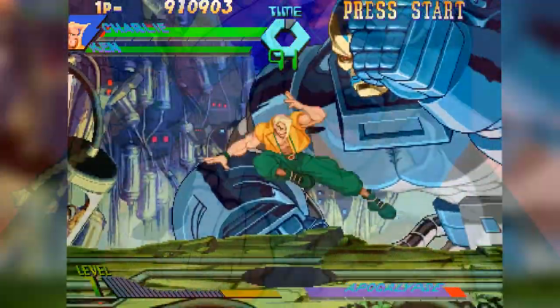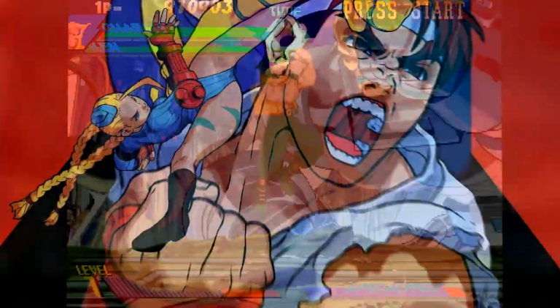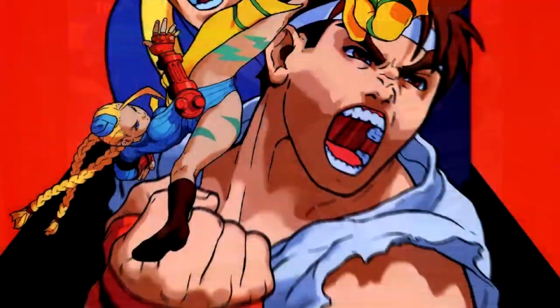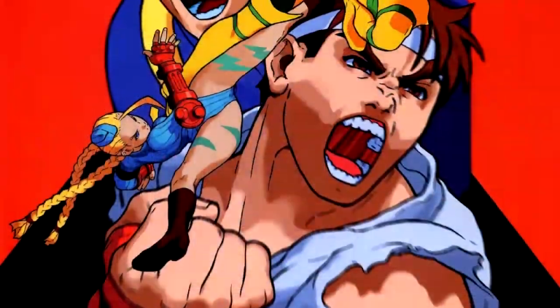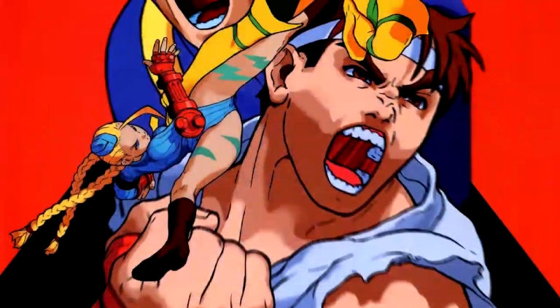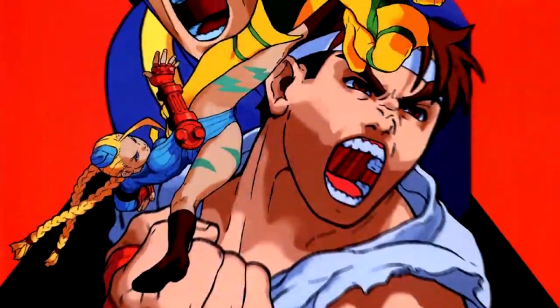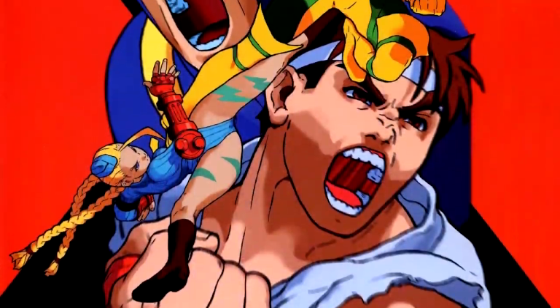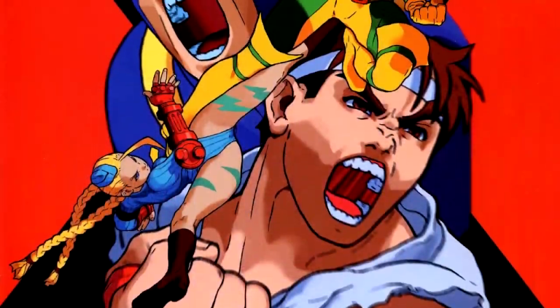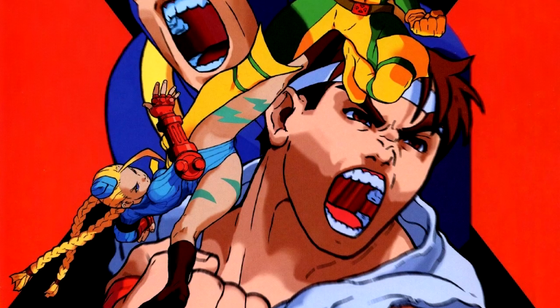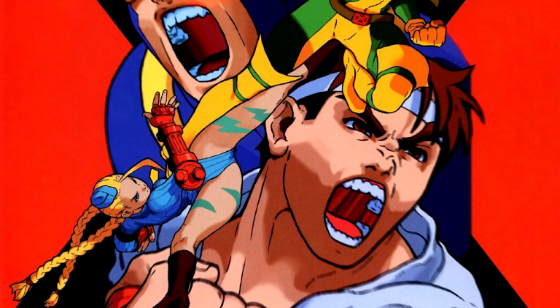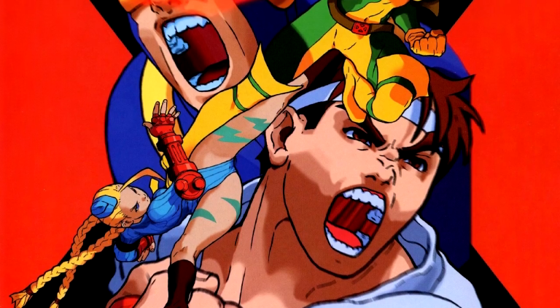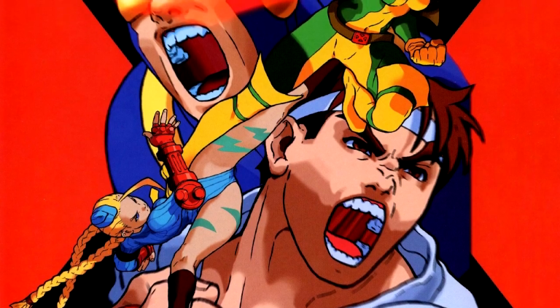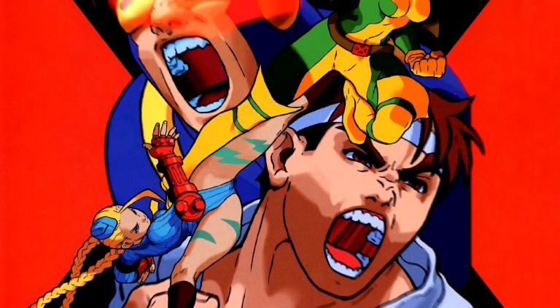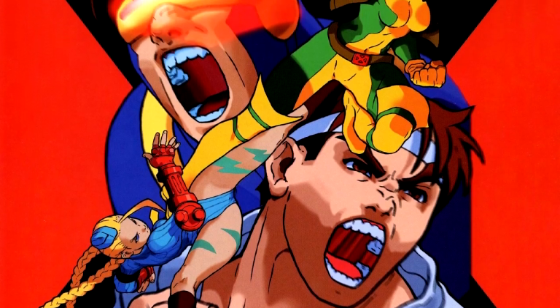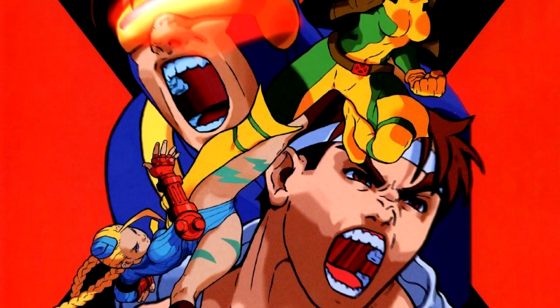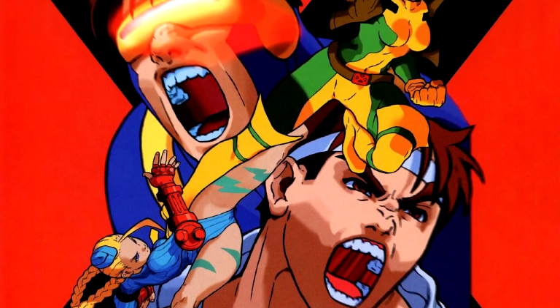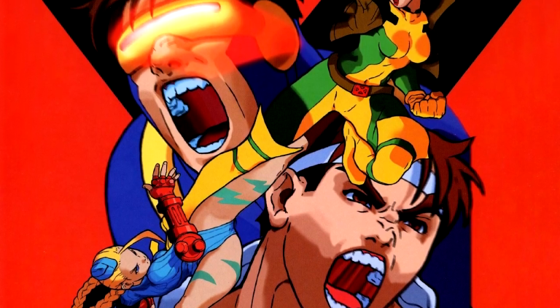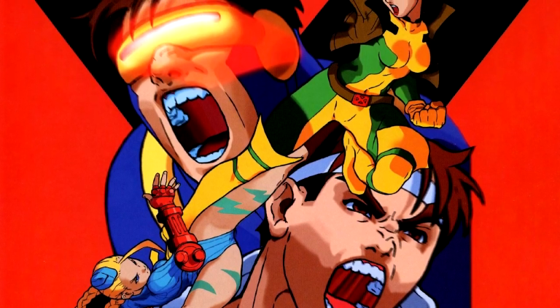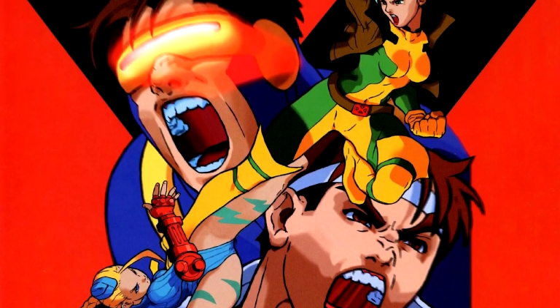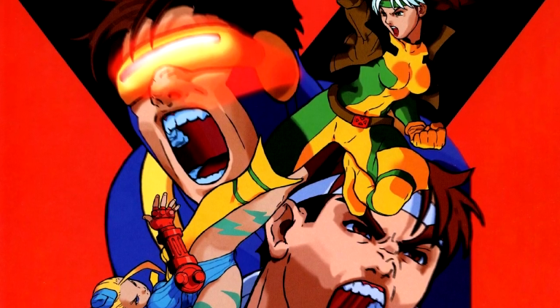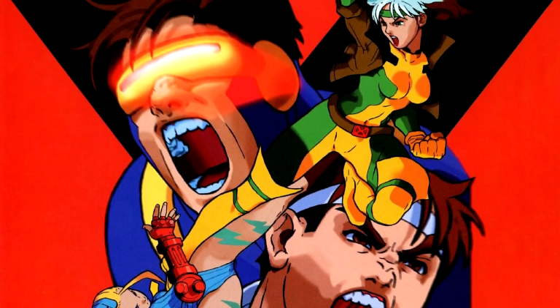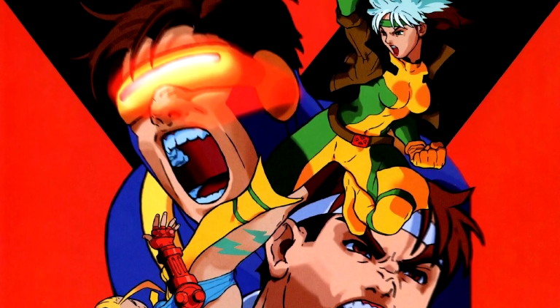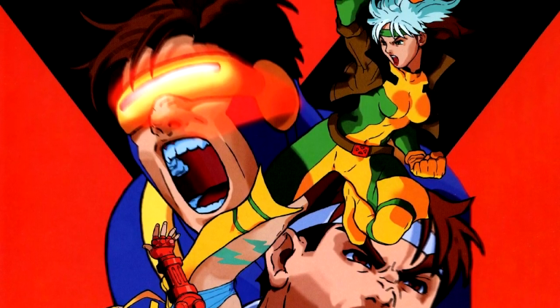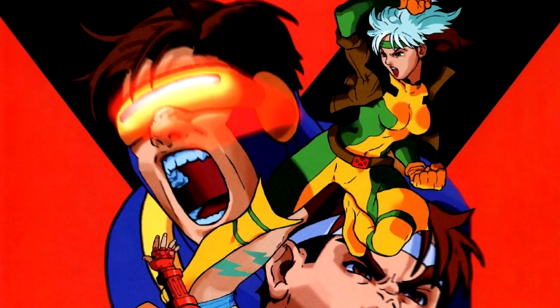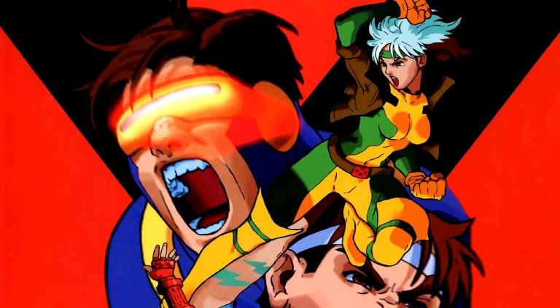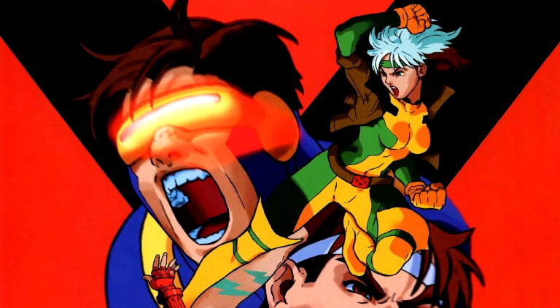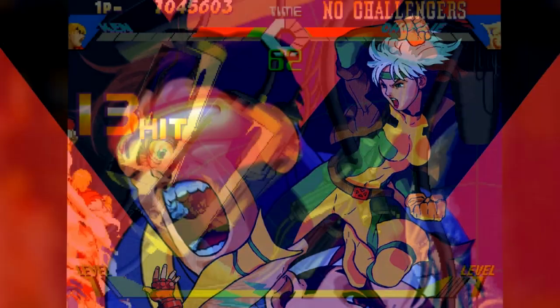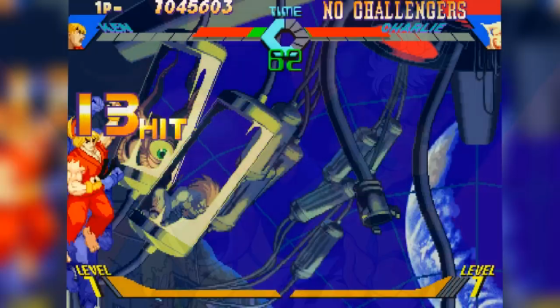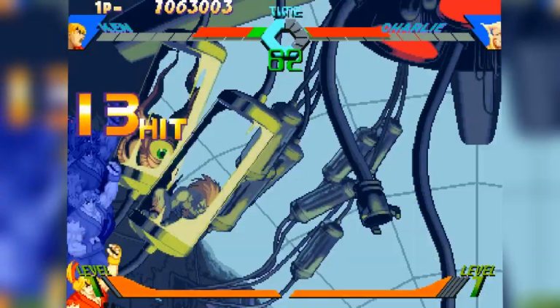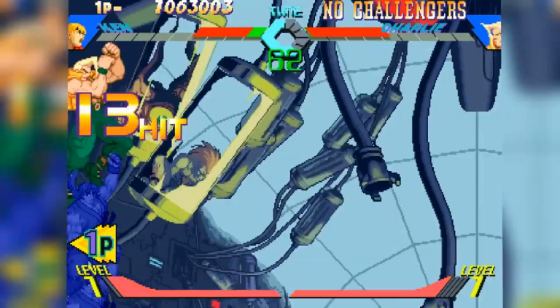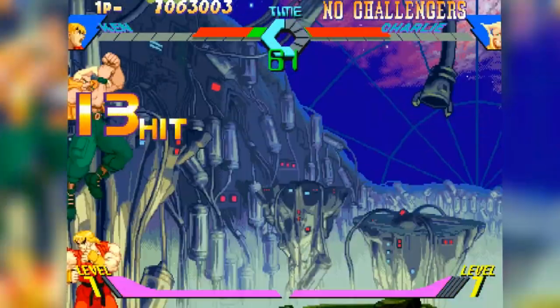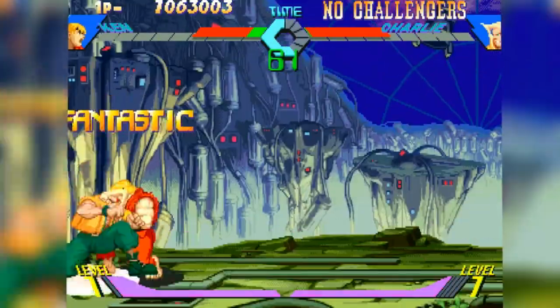Thank you, X-Men vs. Street Fighter, for combining a couple of the things I loved most as a kid.